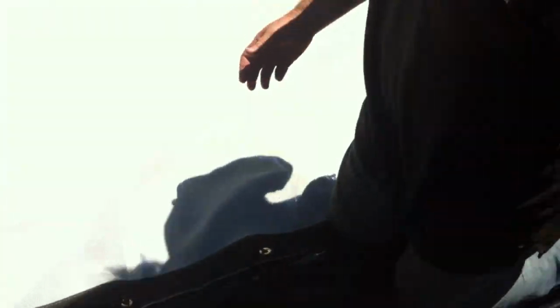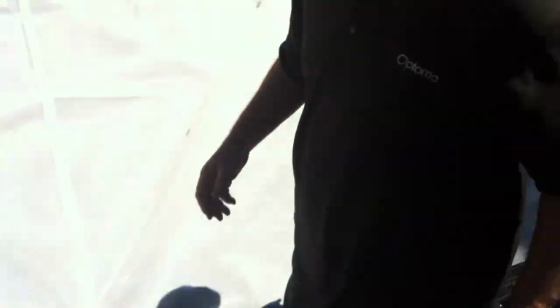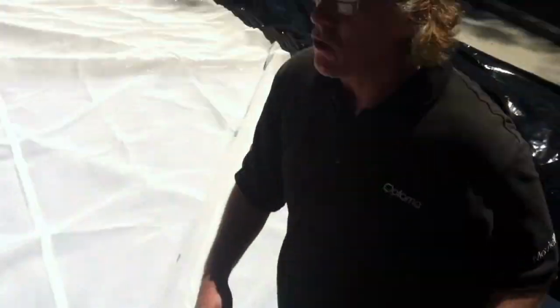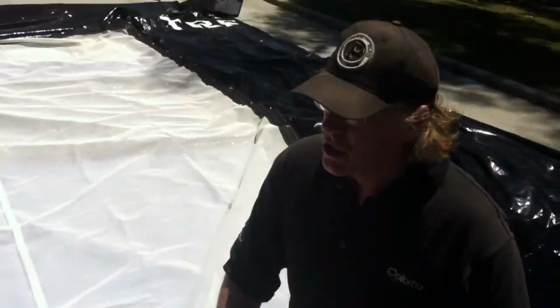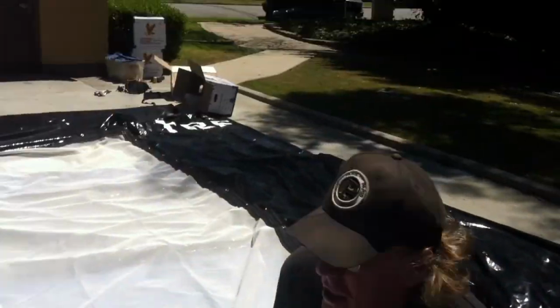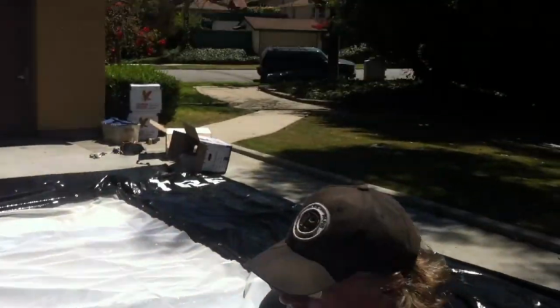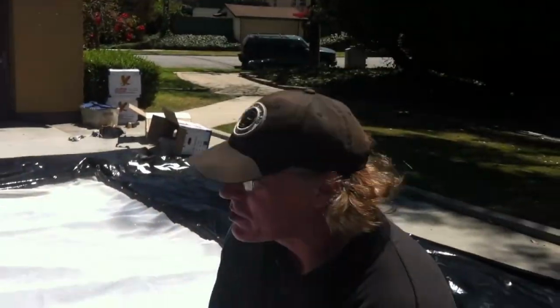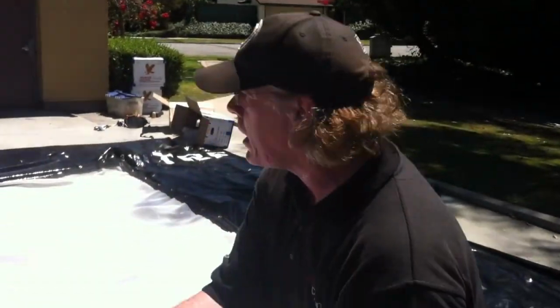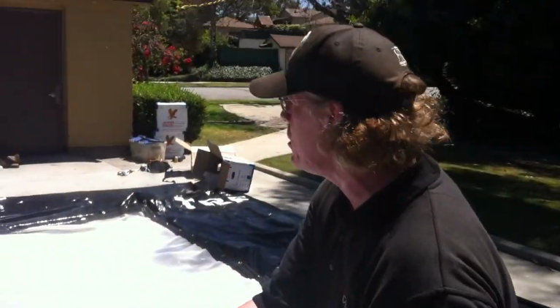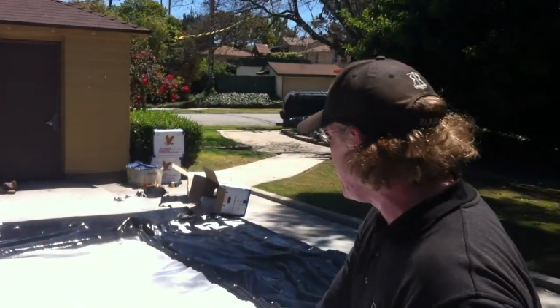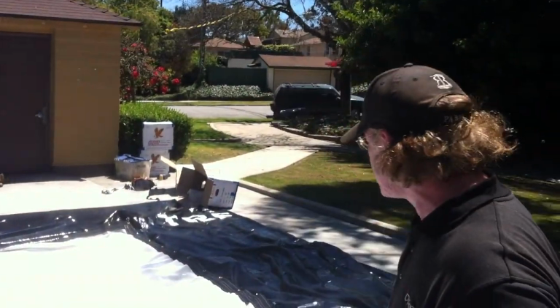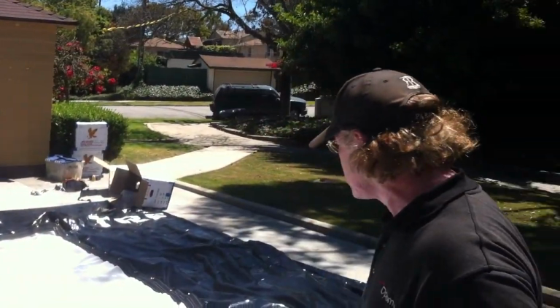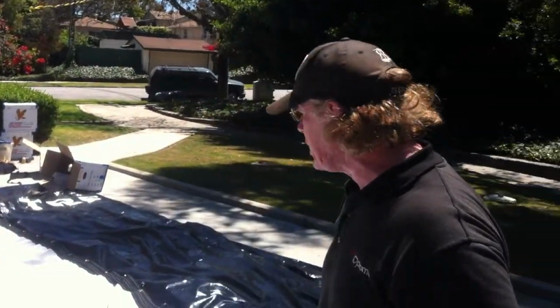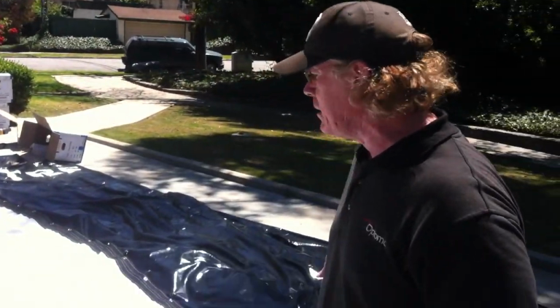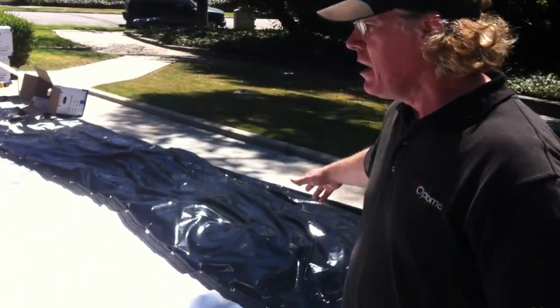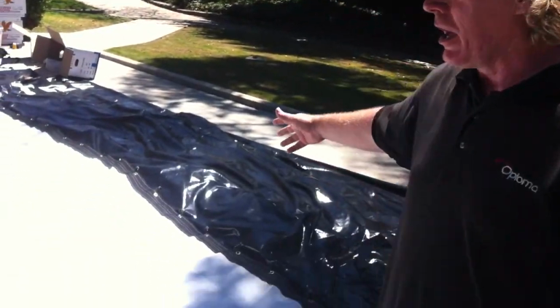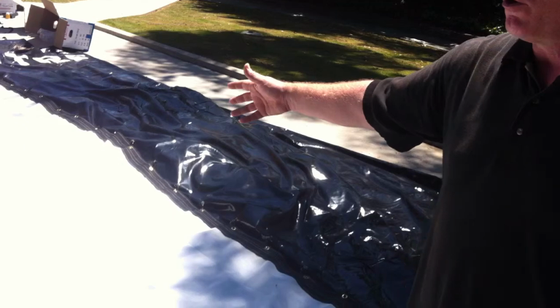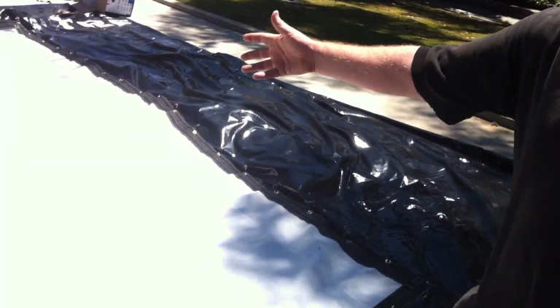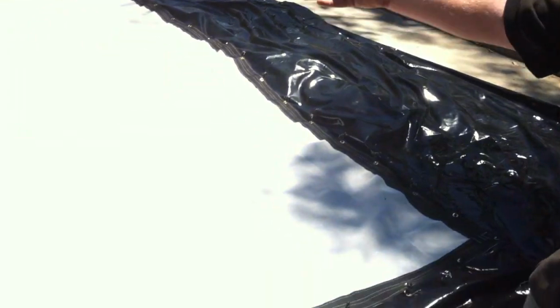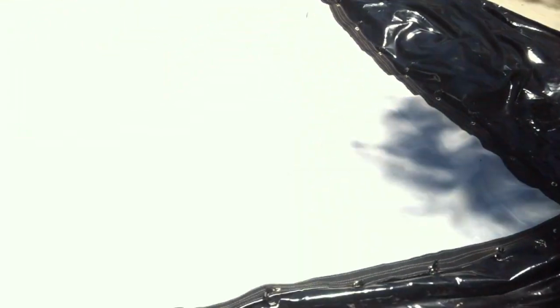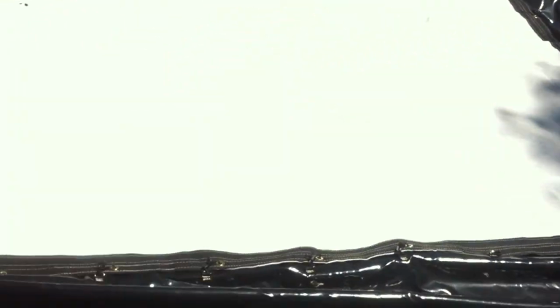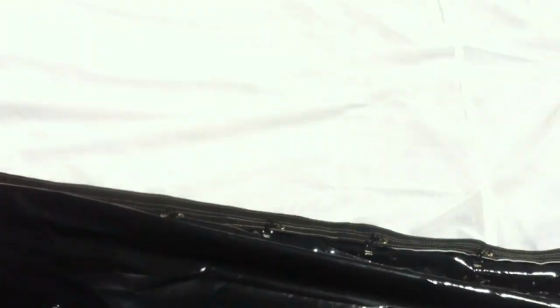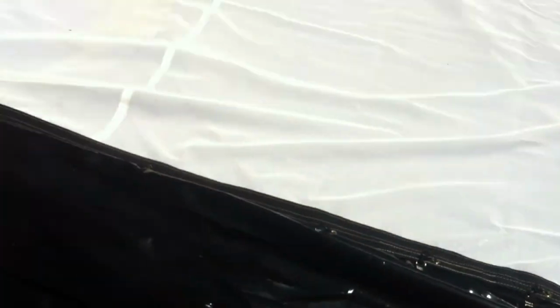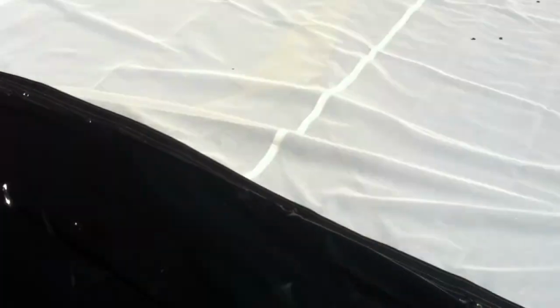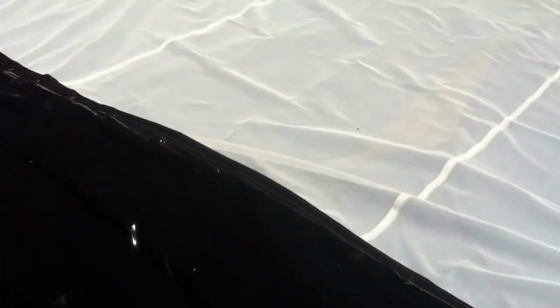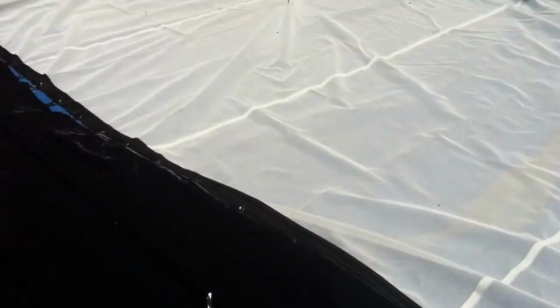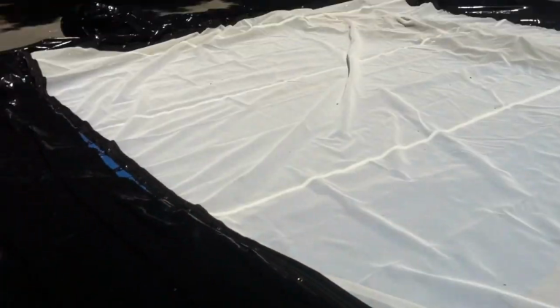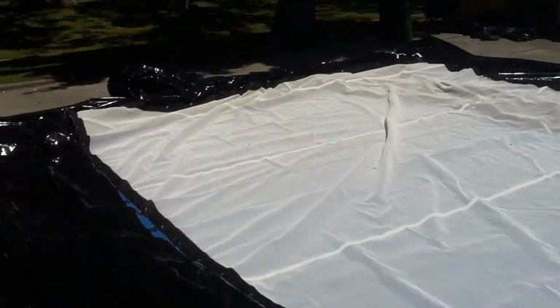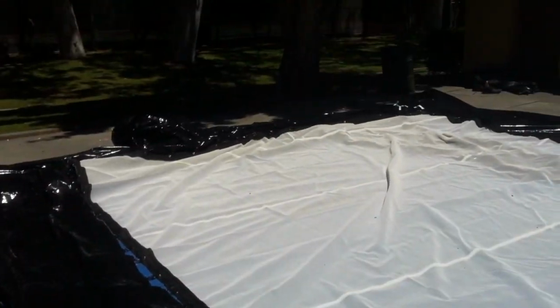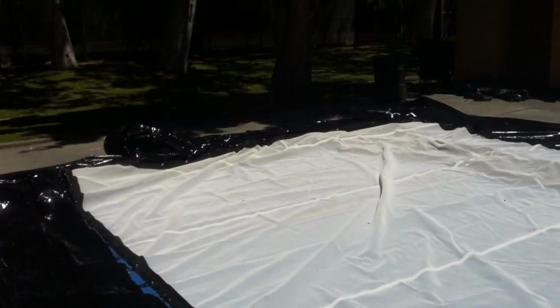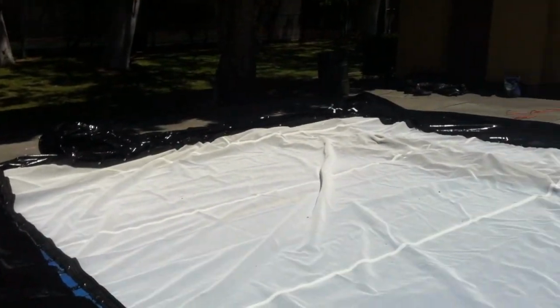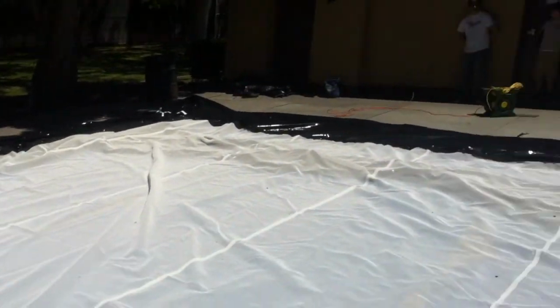That's how you'll connect your entire mesh screen, and you'll be all set, and then the next step is simply to blow it up.